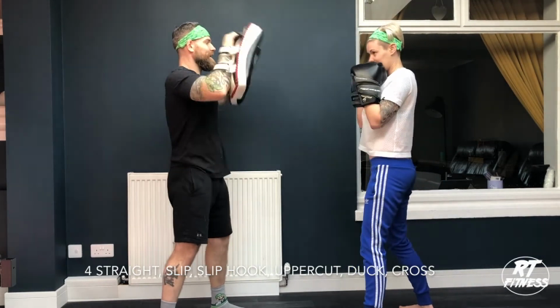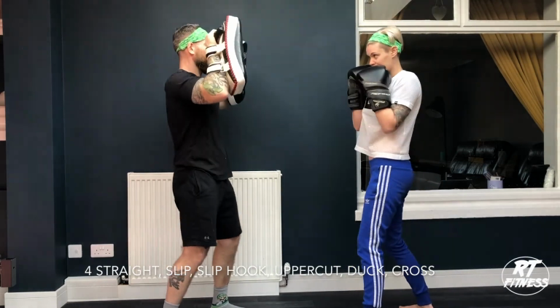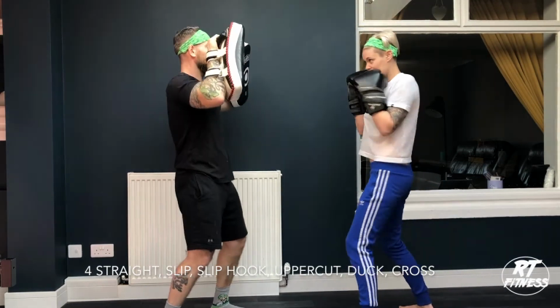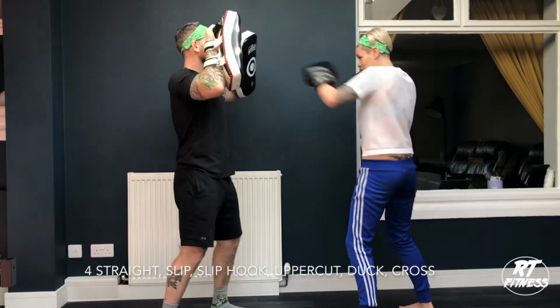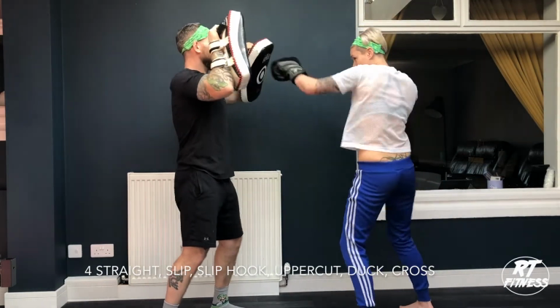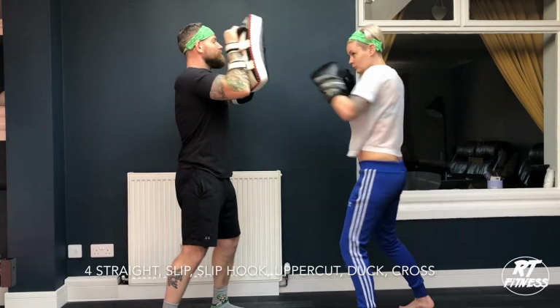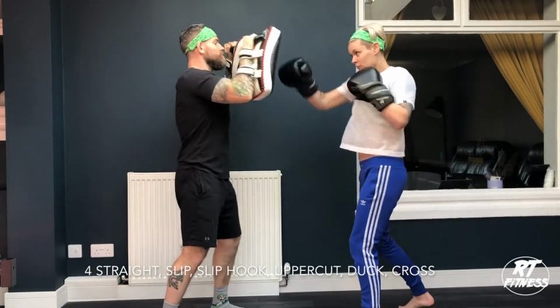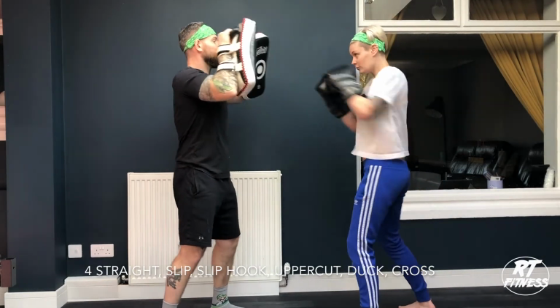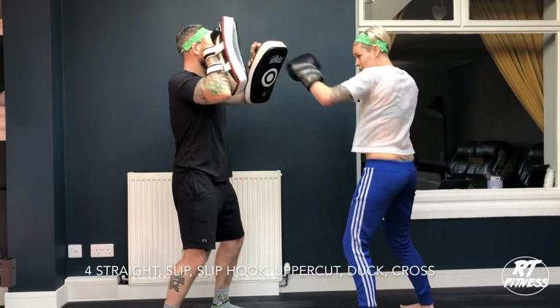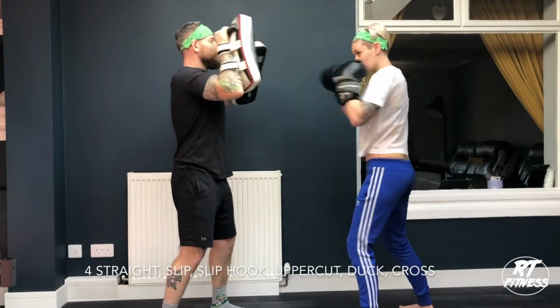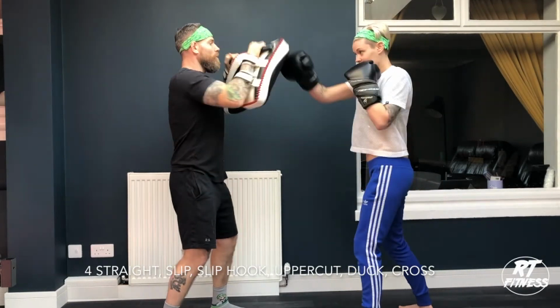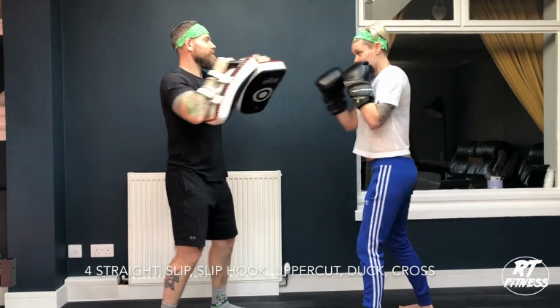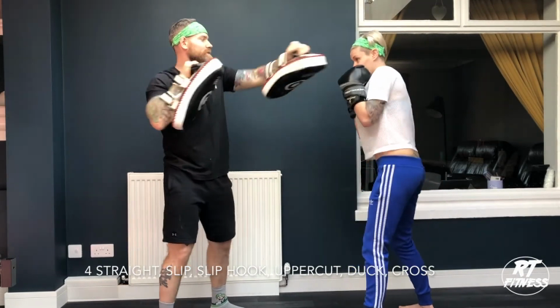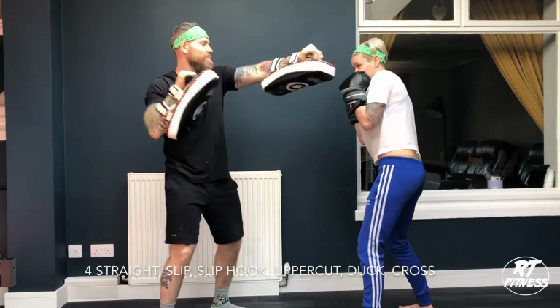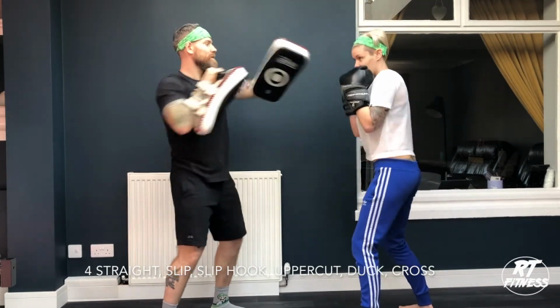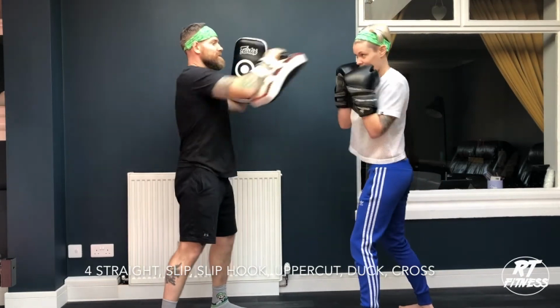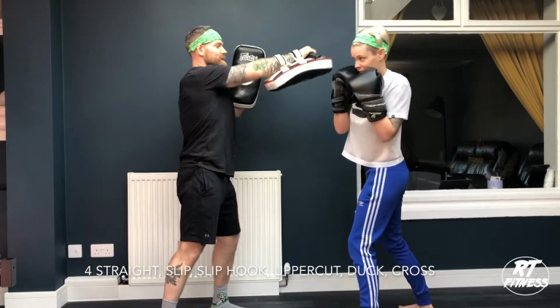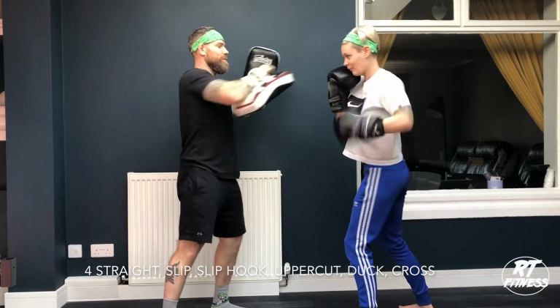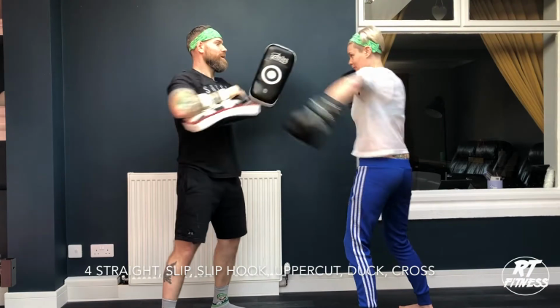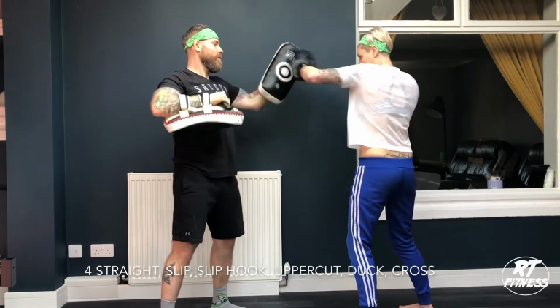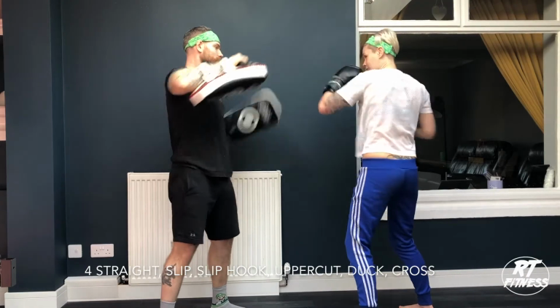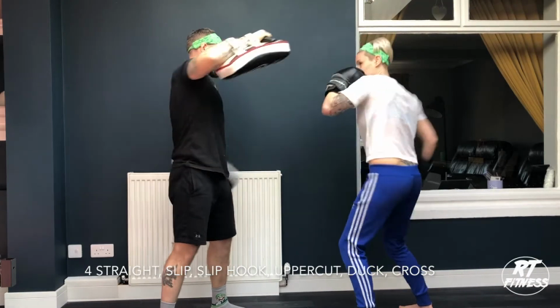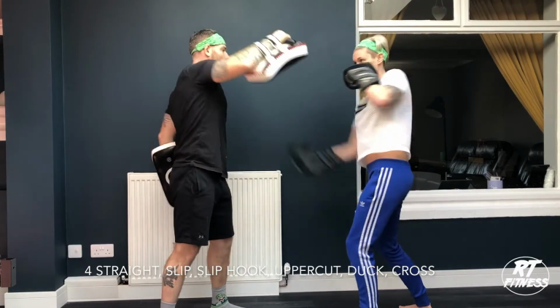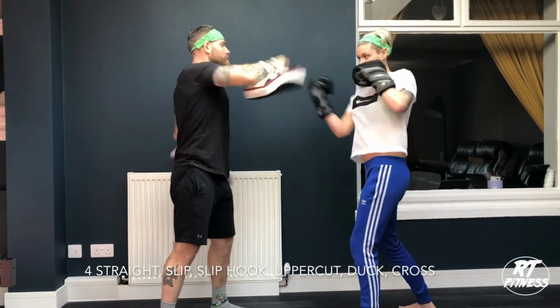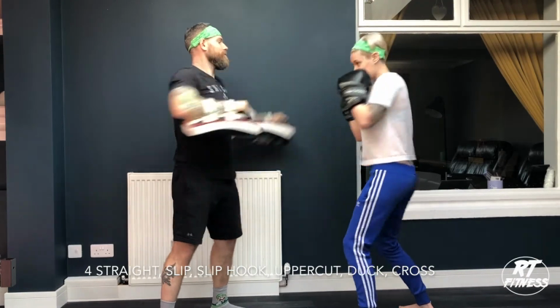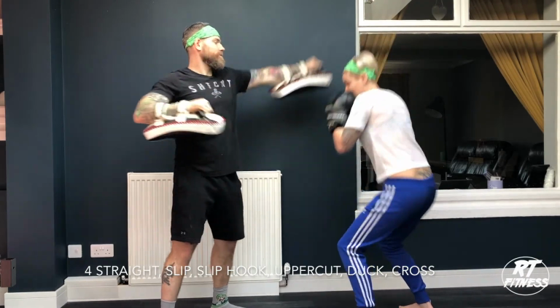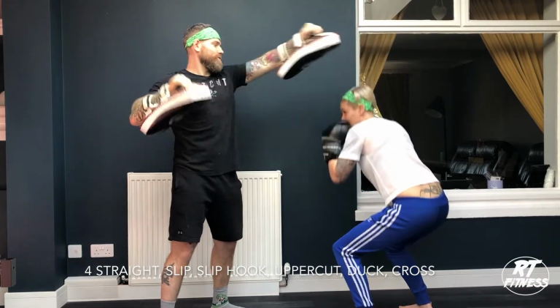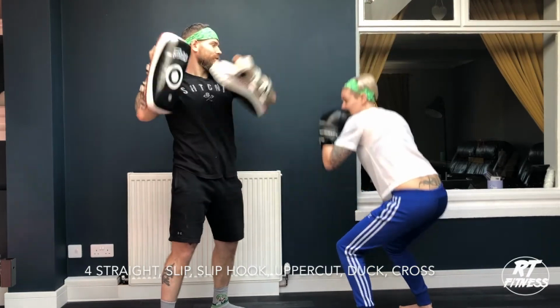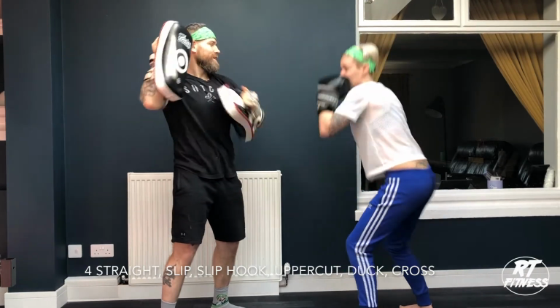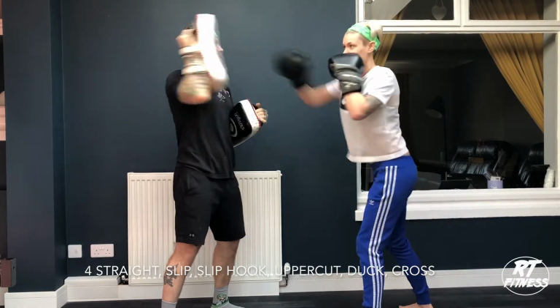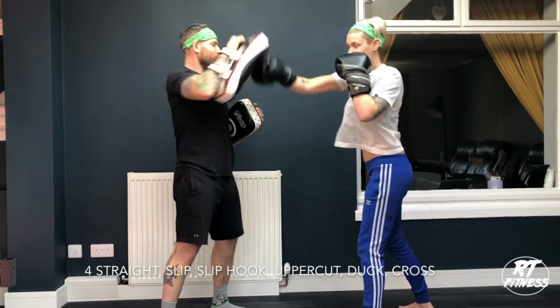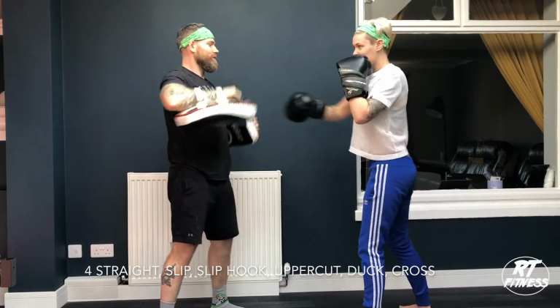And again: one, two, three, four. Slip, slip, hook, hook, duck, cross.